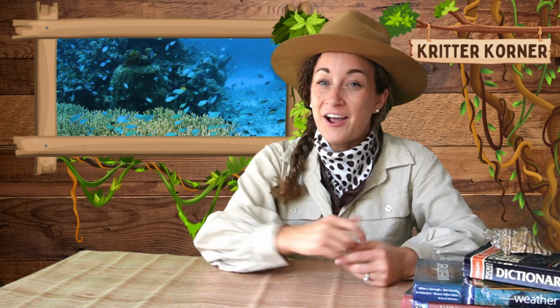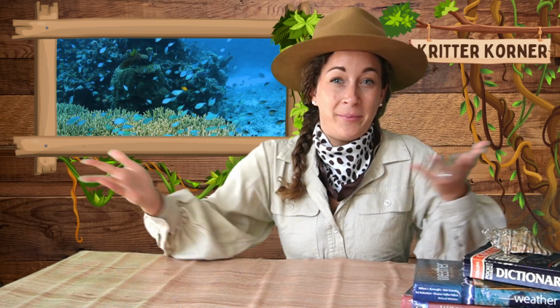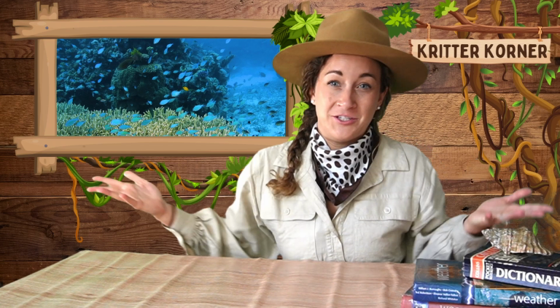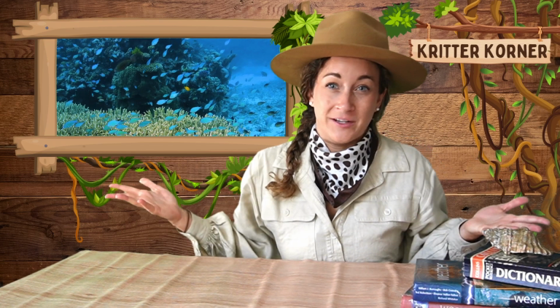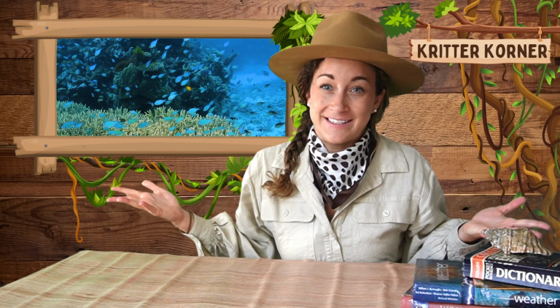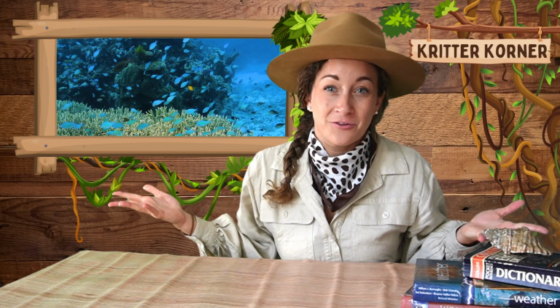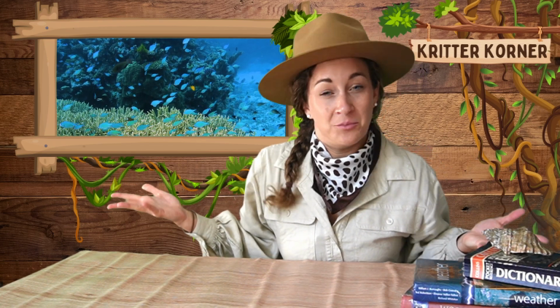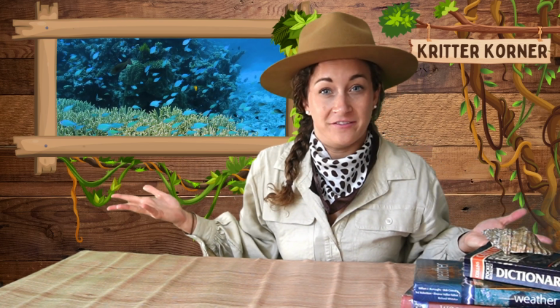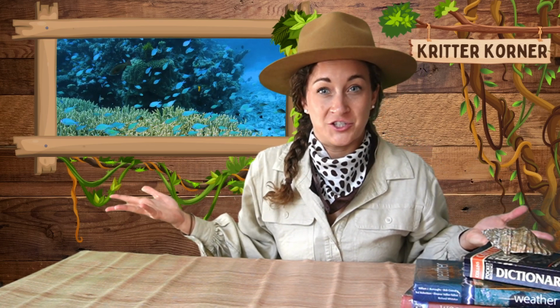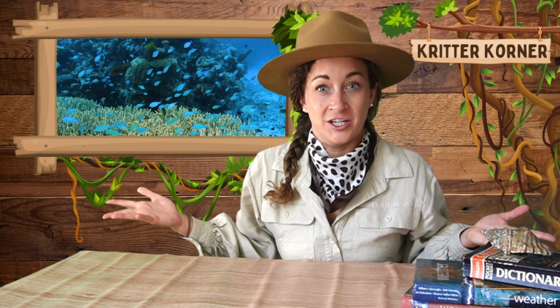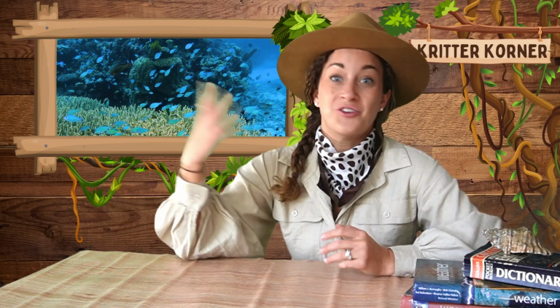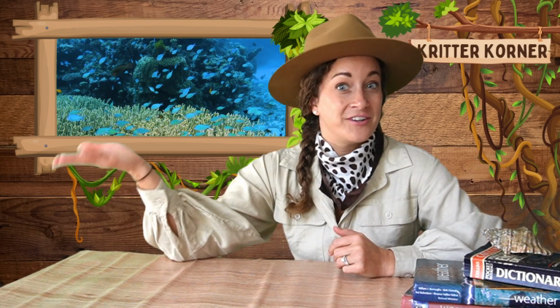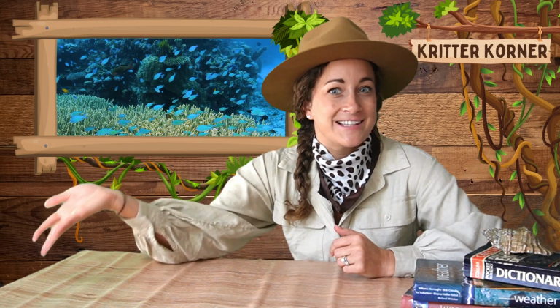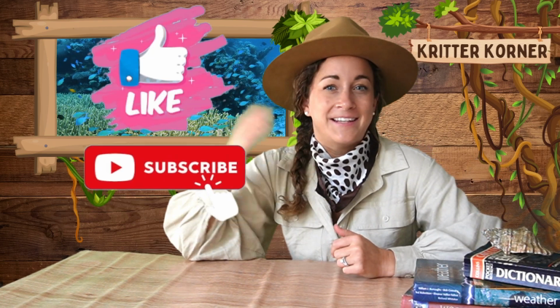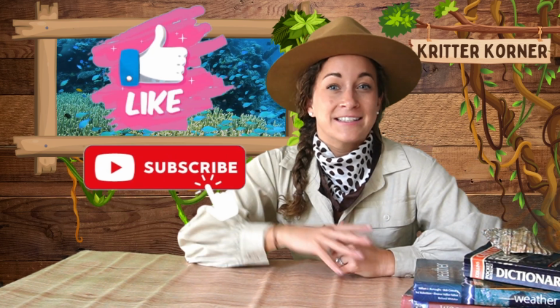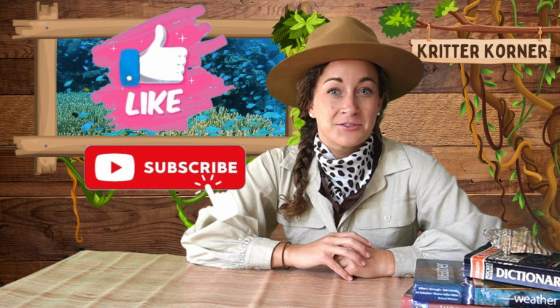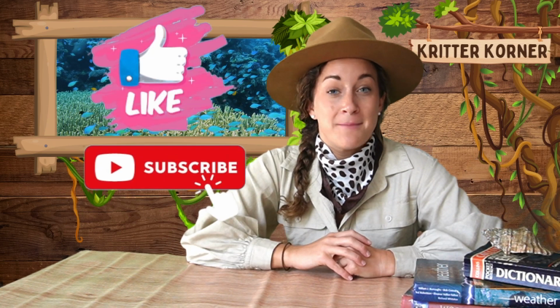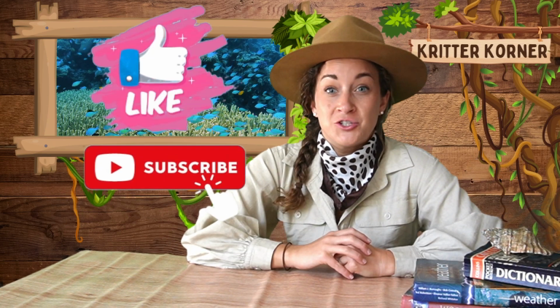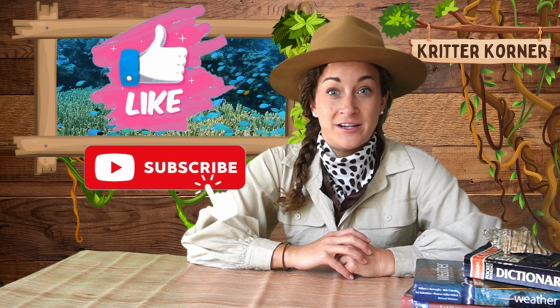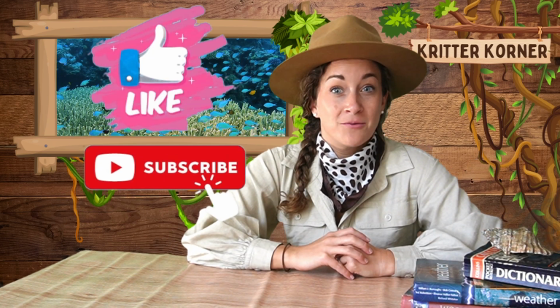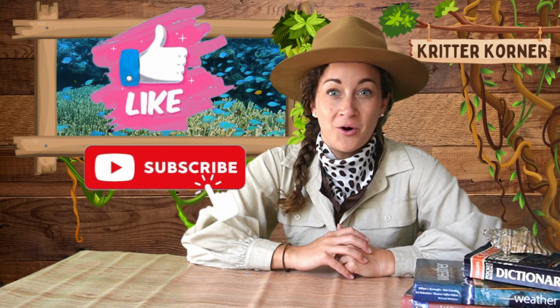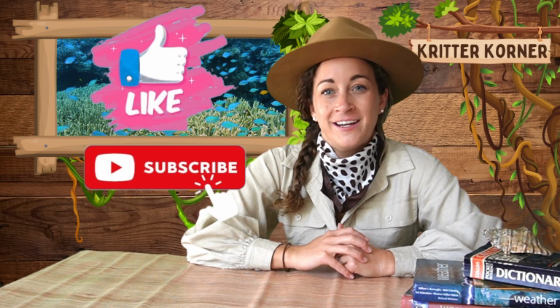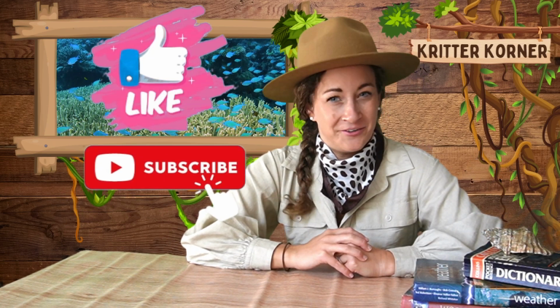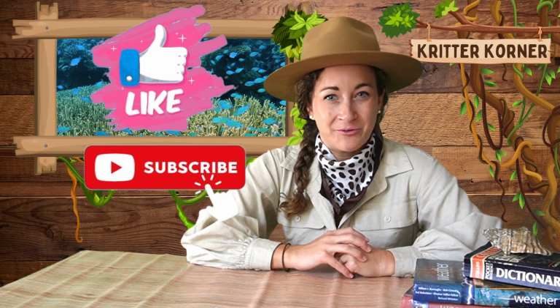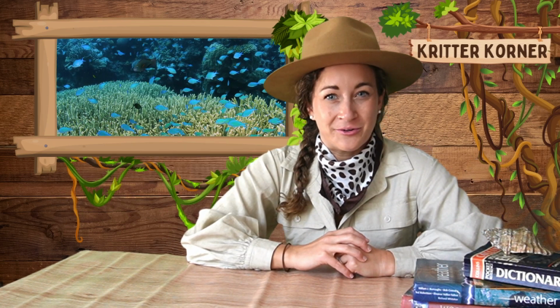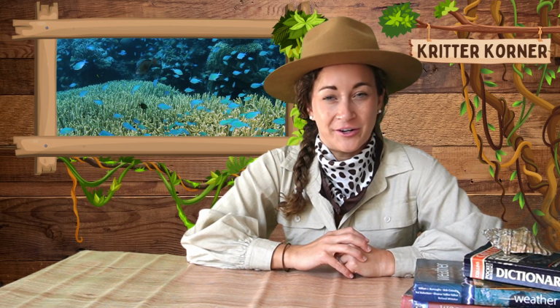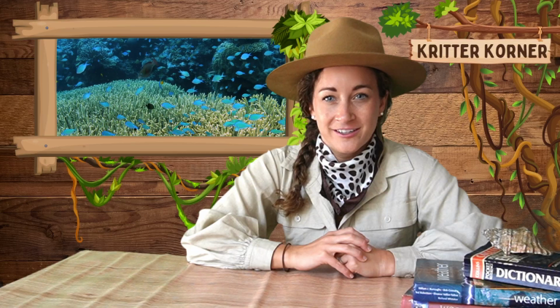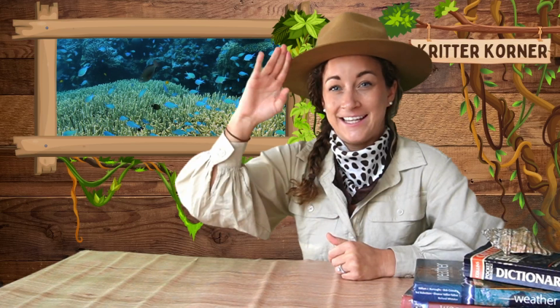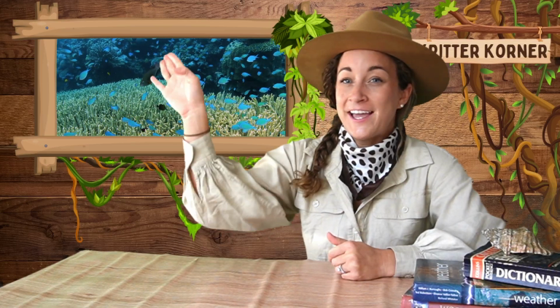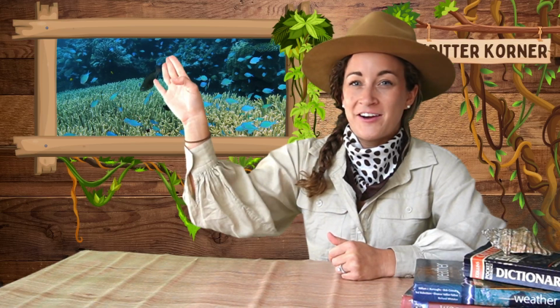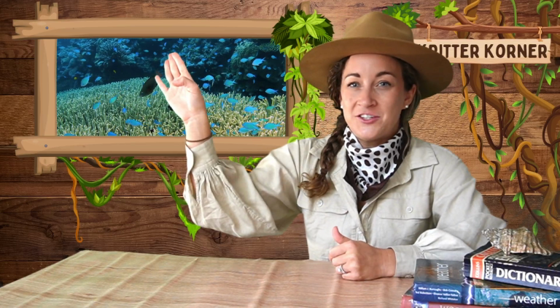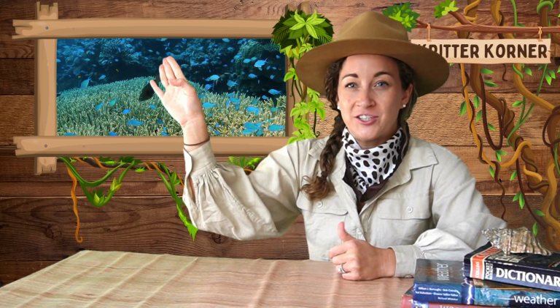I hope you enjoyed this incredible adventure. Don't forget to like and subscribe to join us for more here in the Critter Corner. See you later, adventurers!